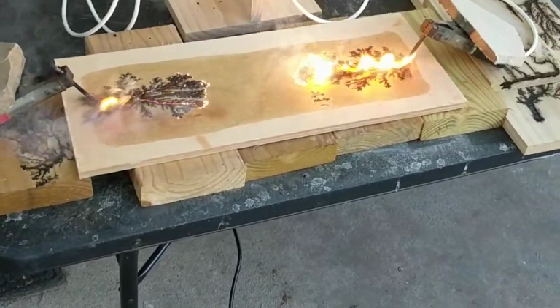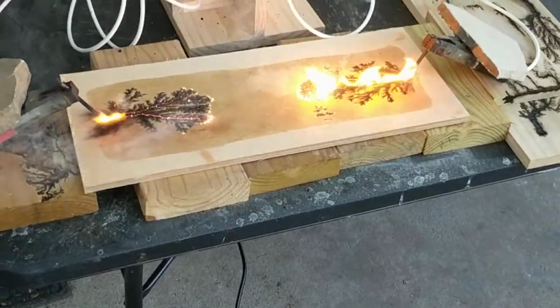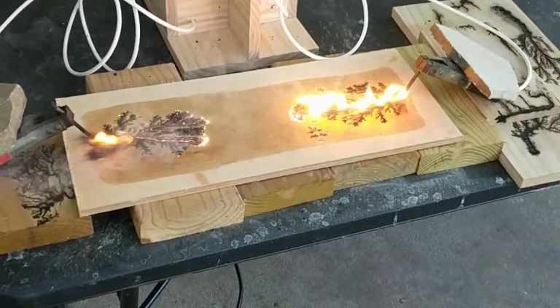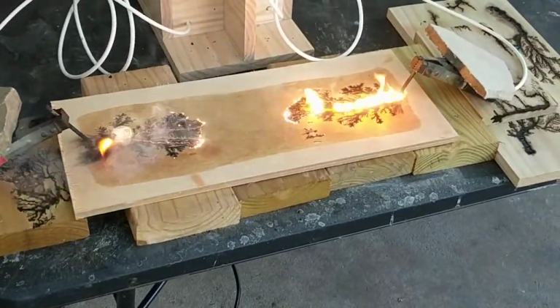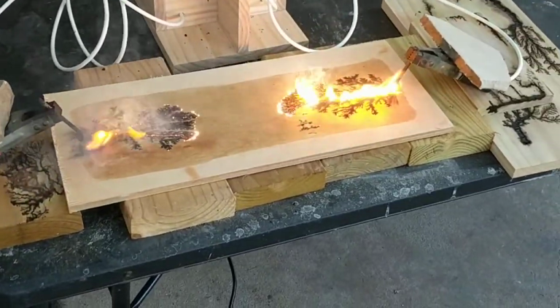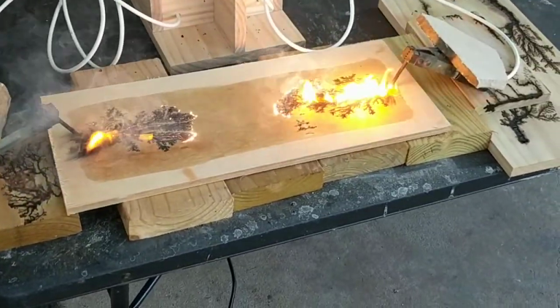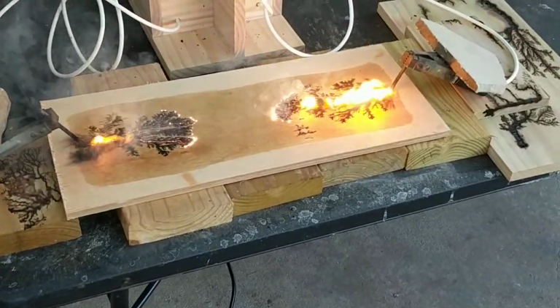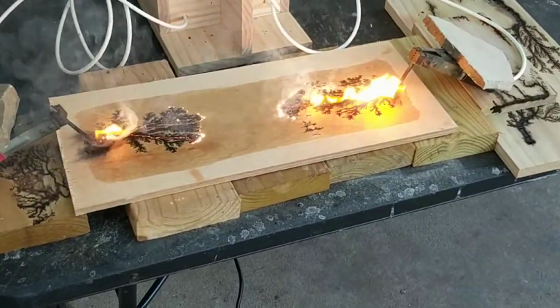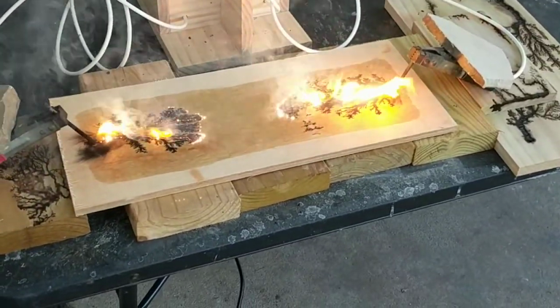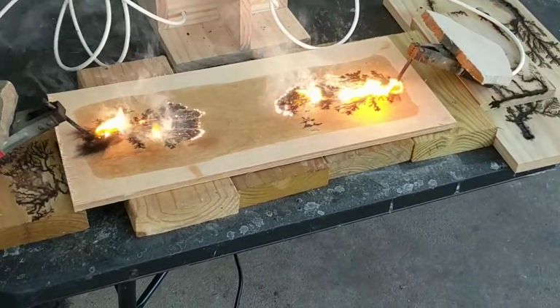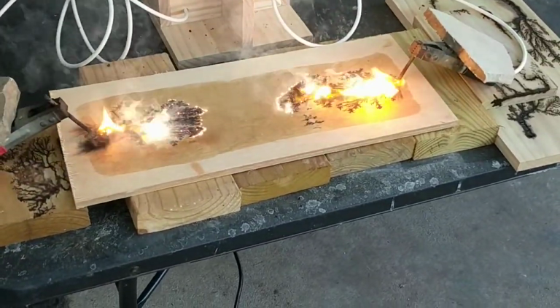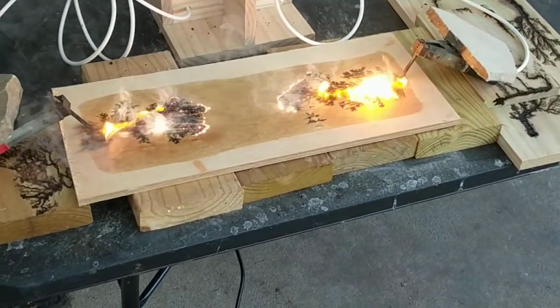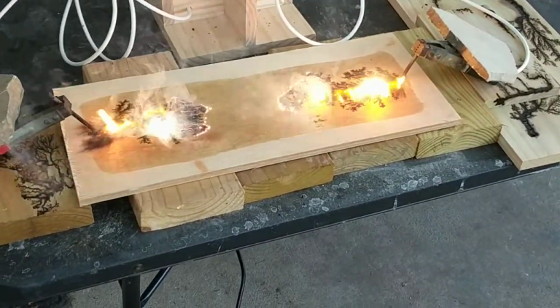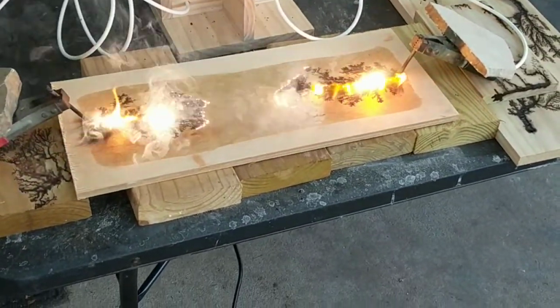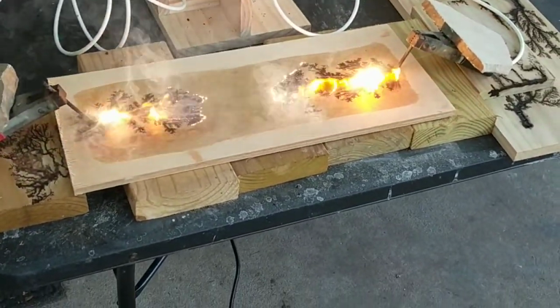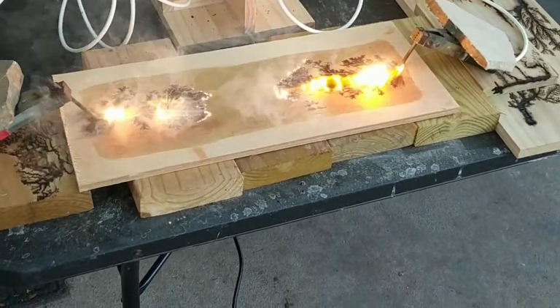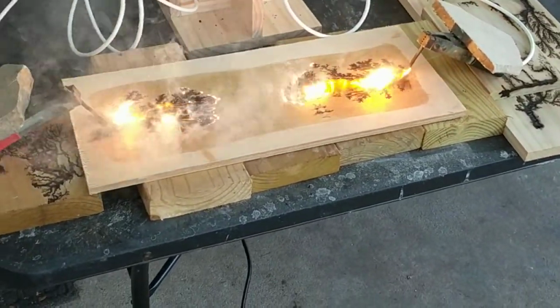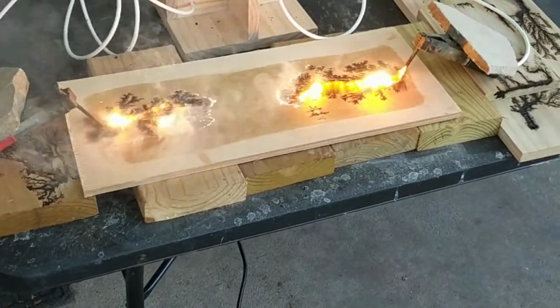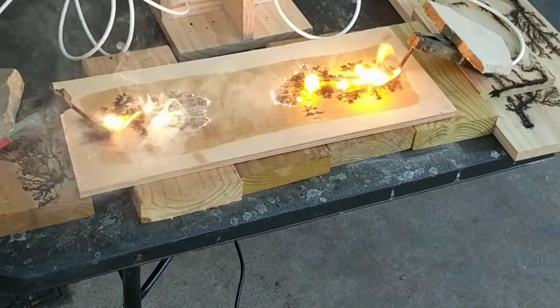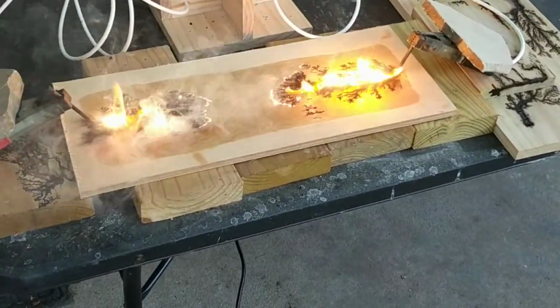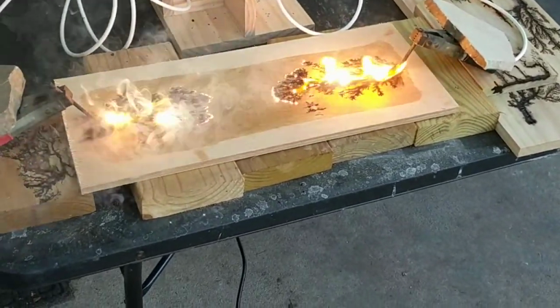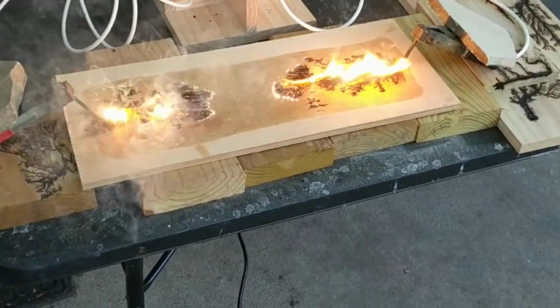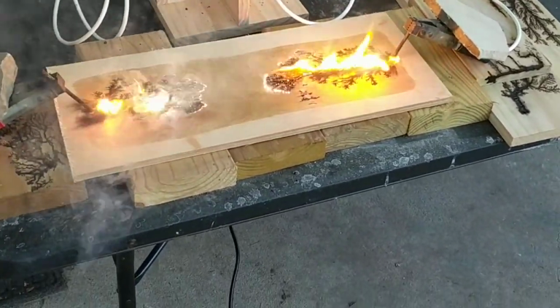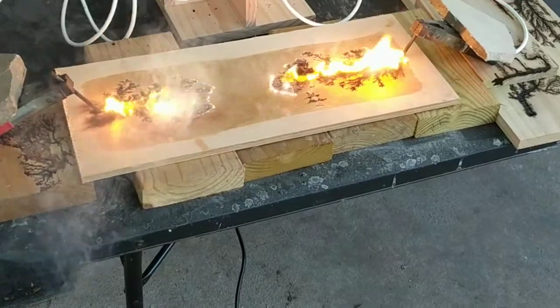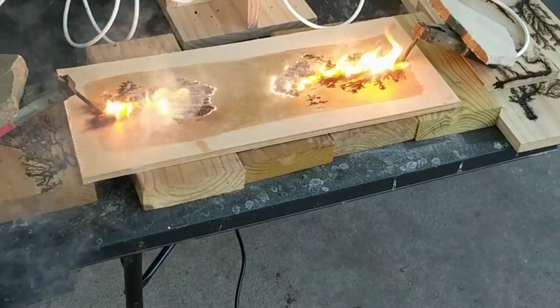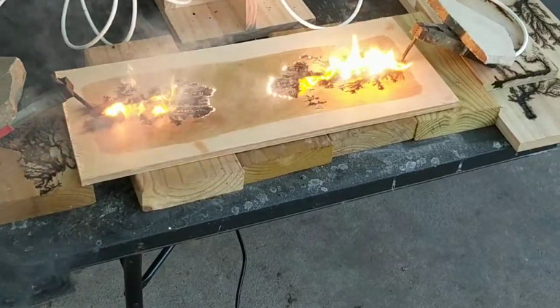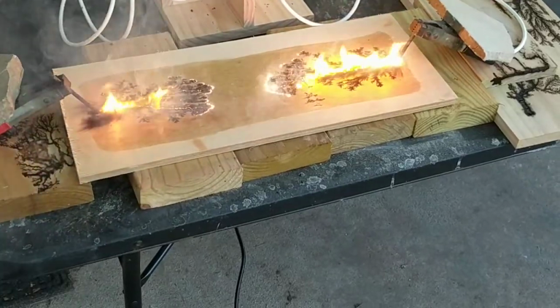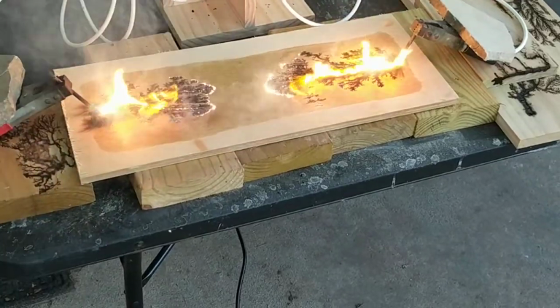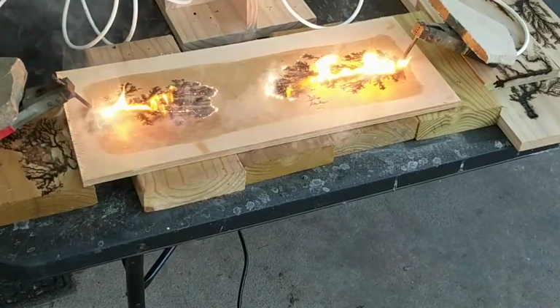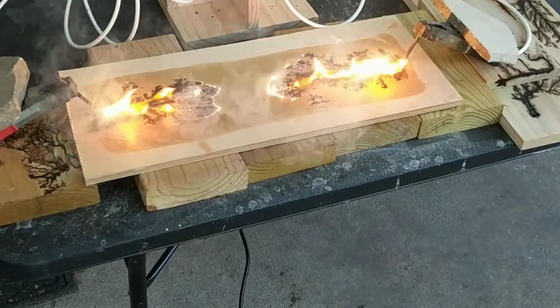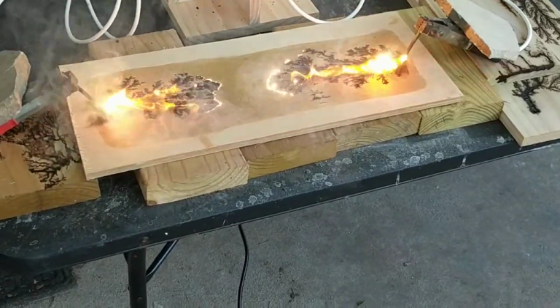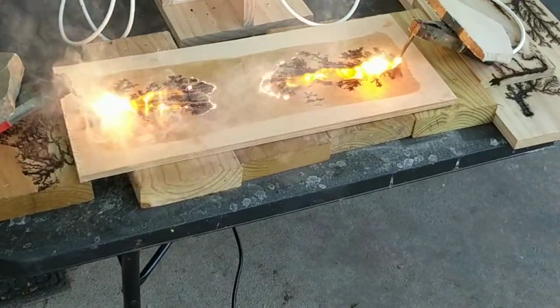A beetle just flew into my ear. Yeah, classic.